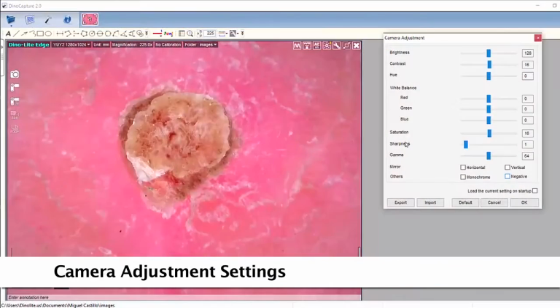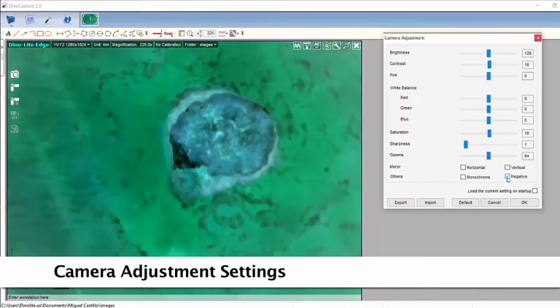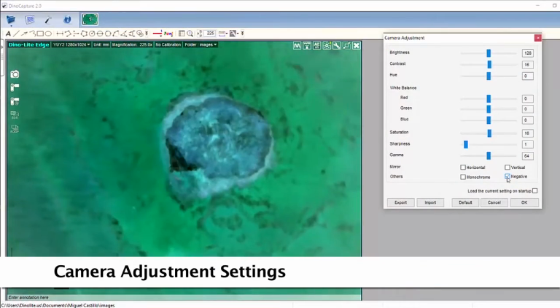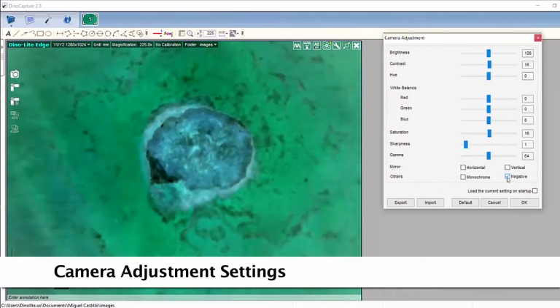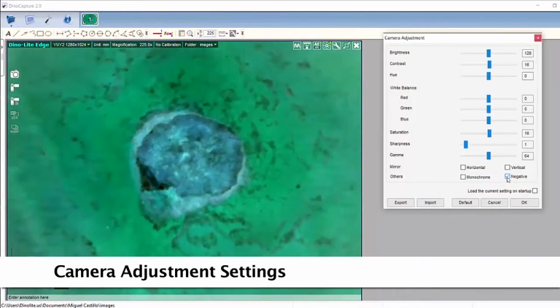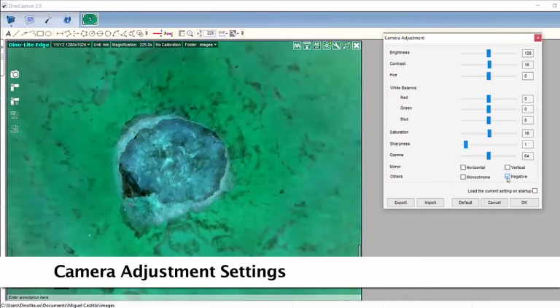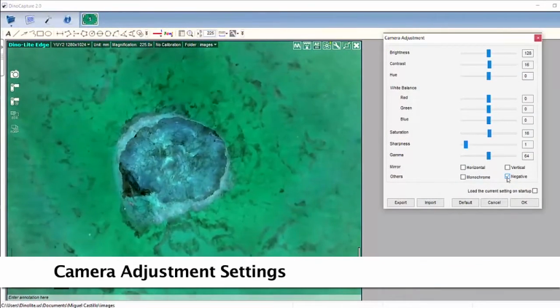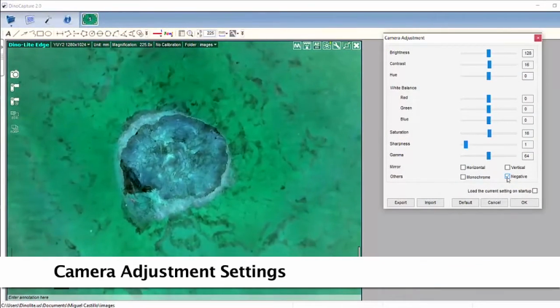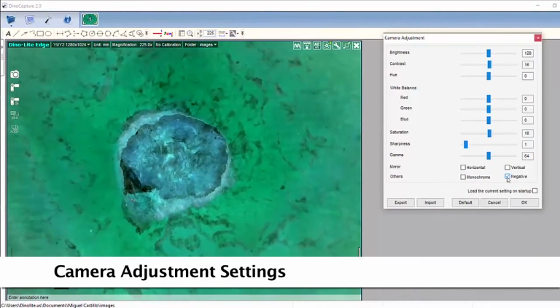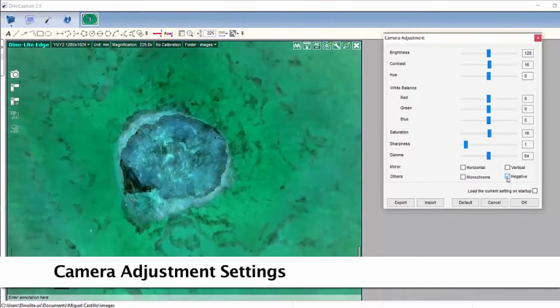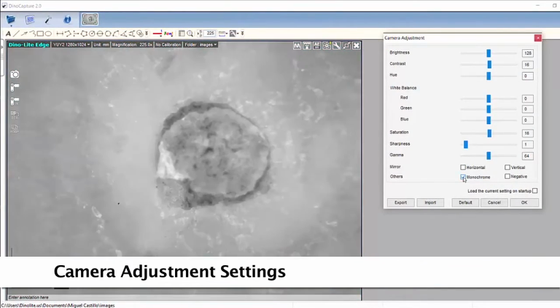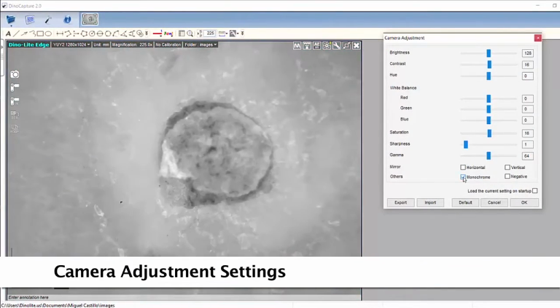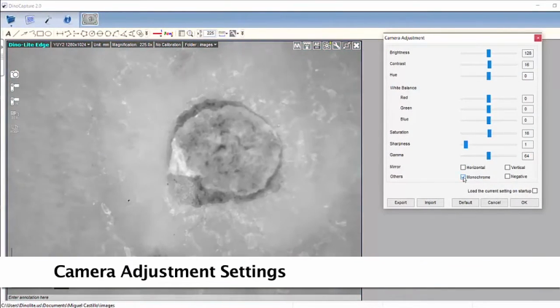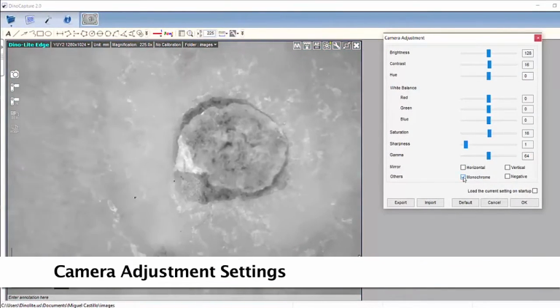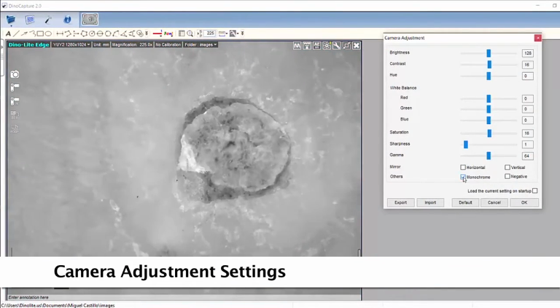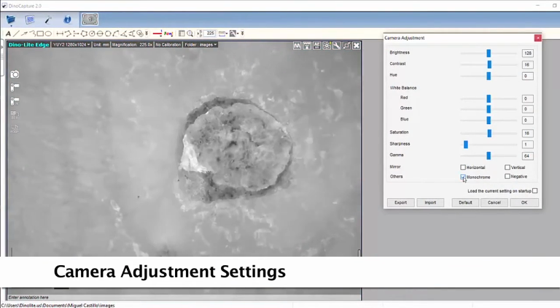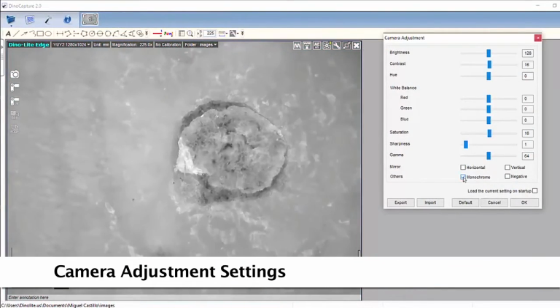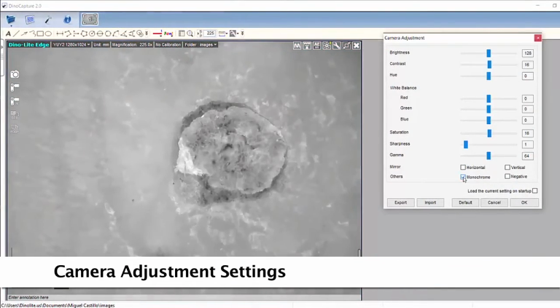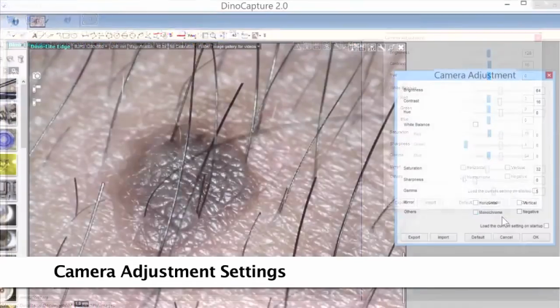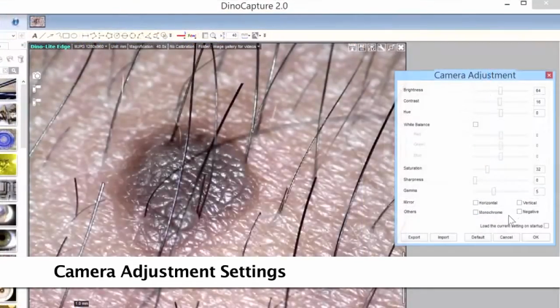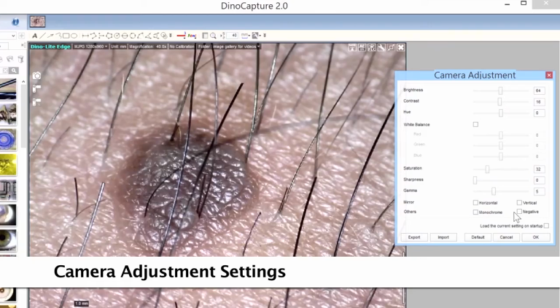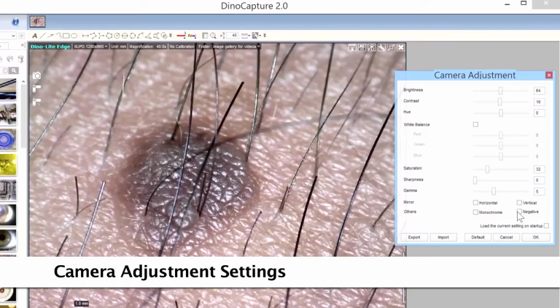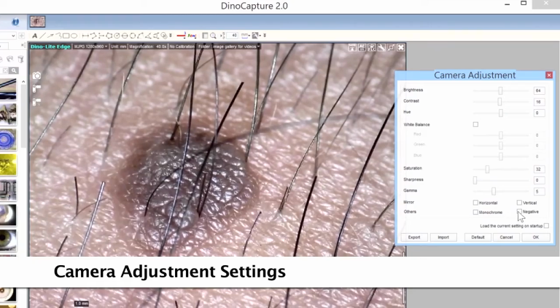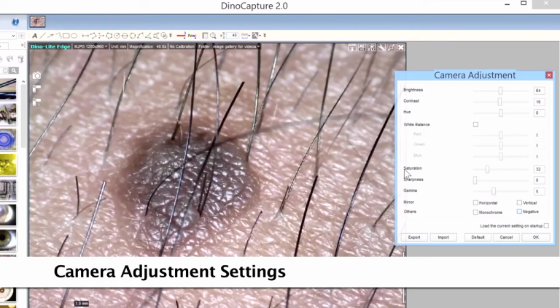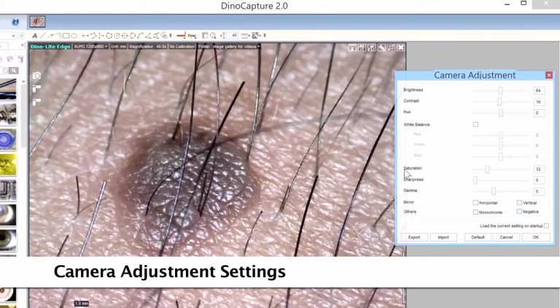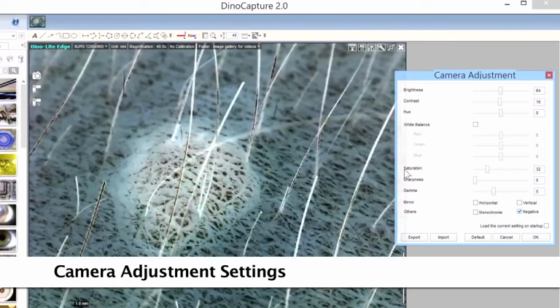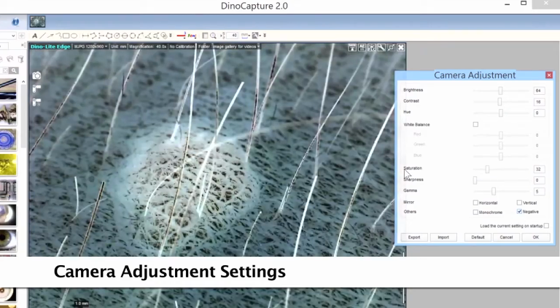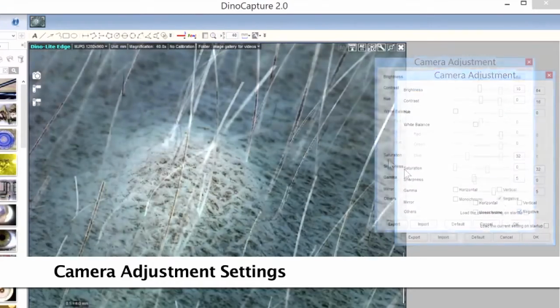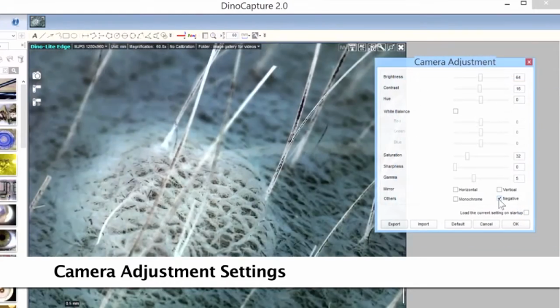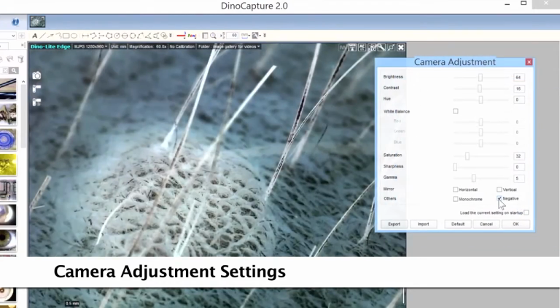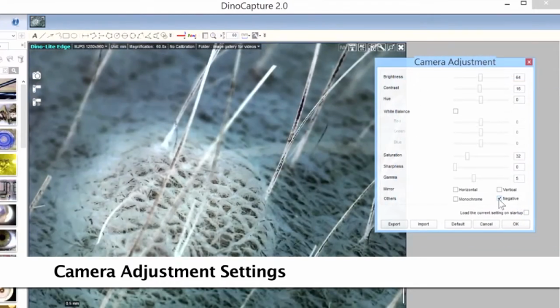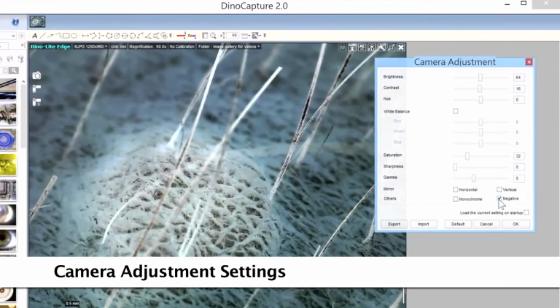Some adjustable camera options include white balance, brightness, contrast, and hue, as well as negative and monochrome modes and more.